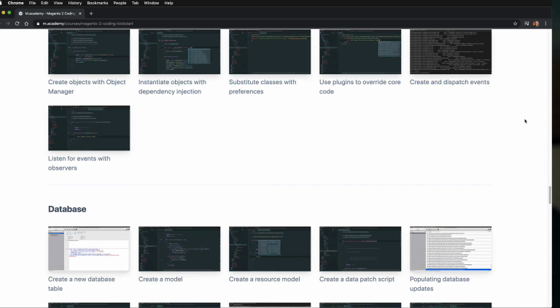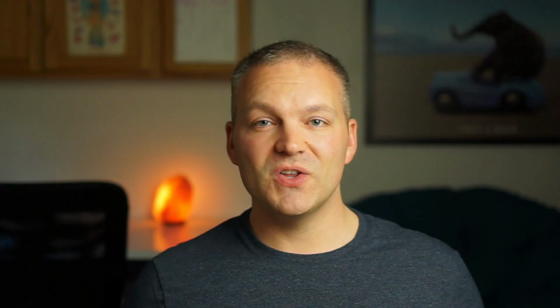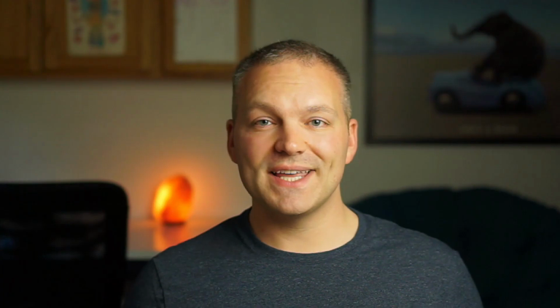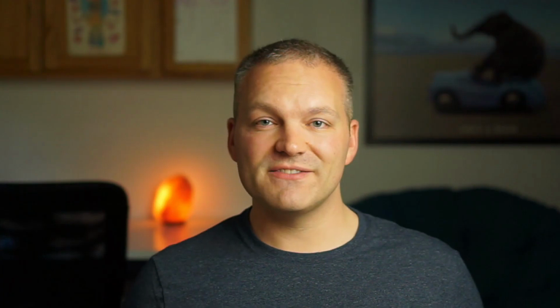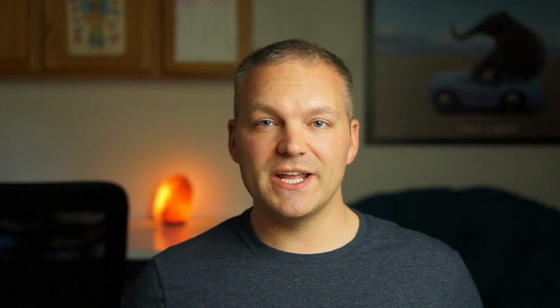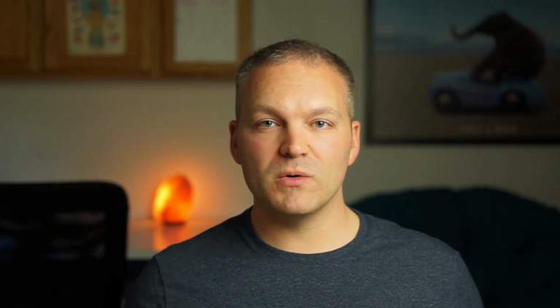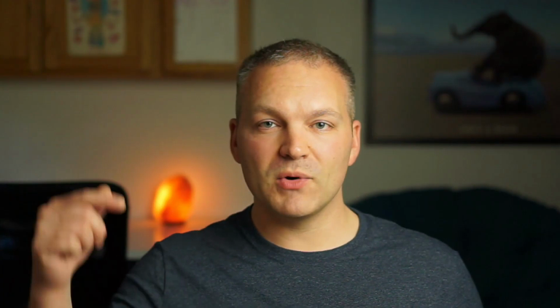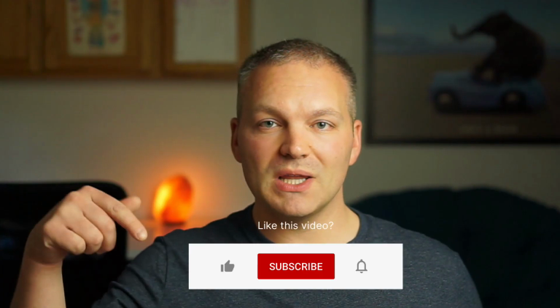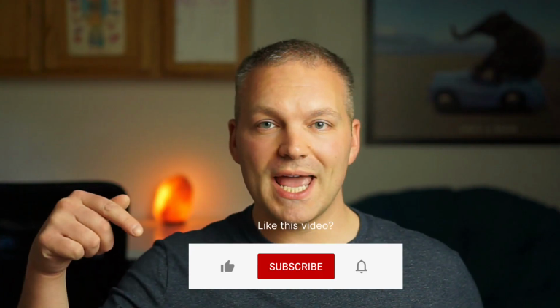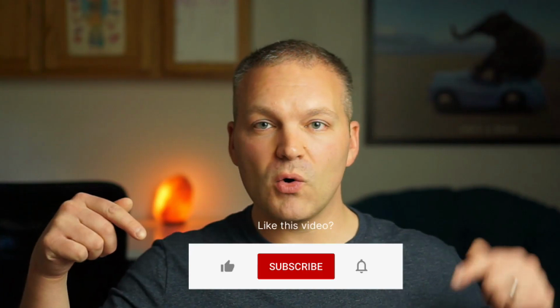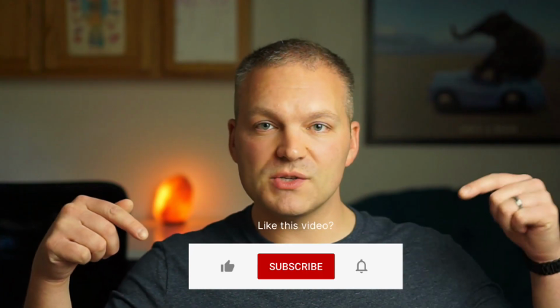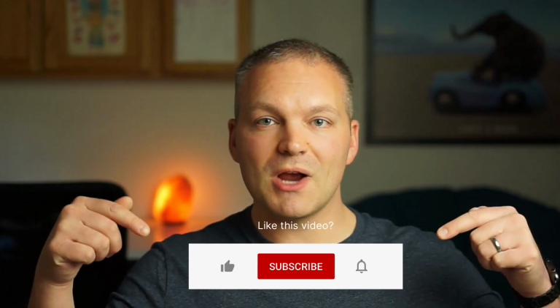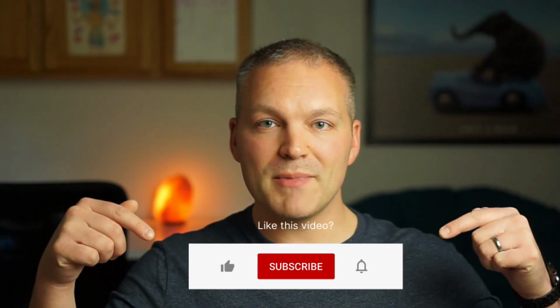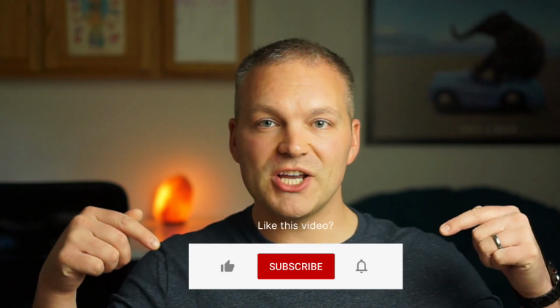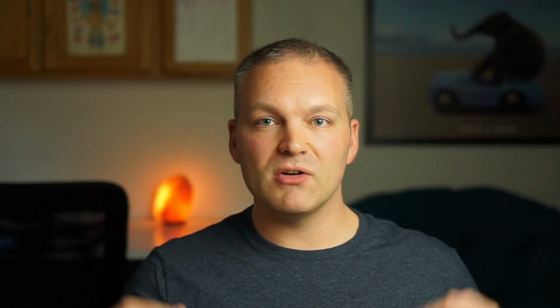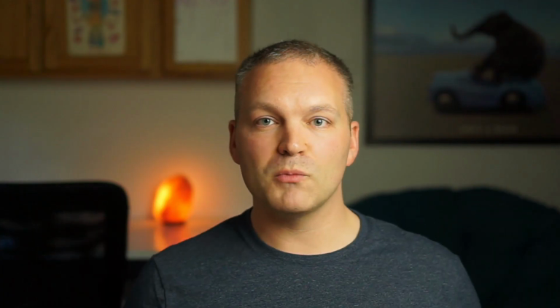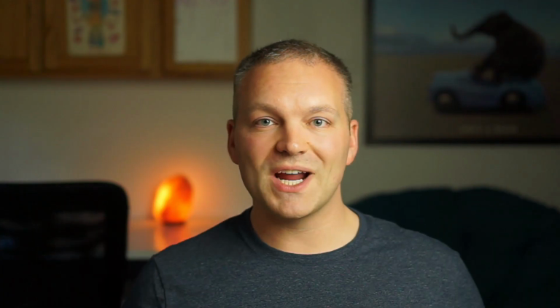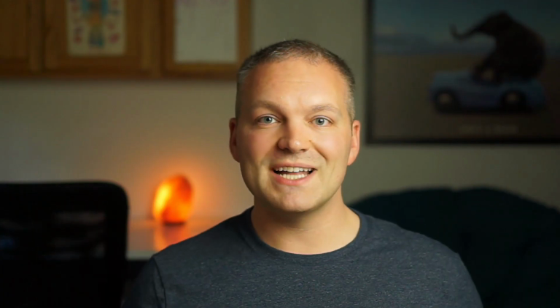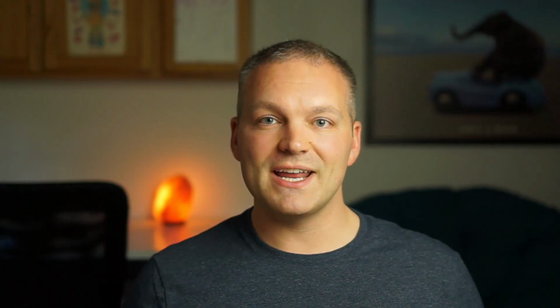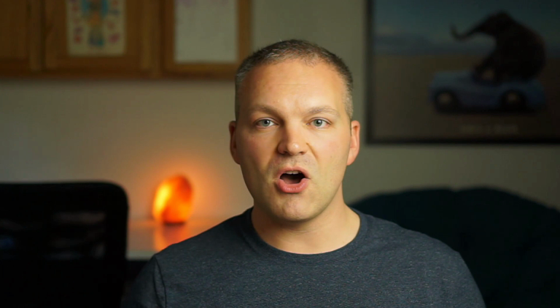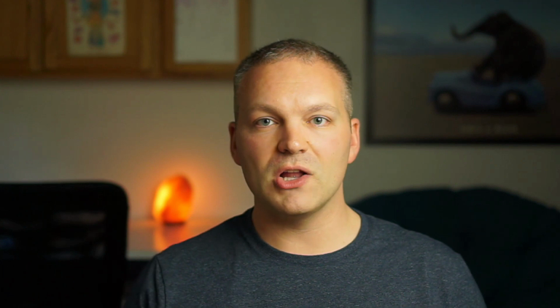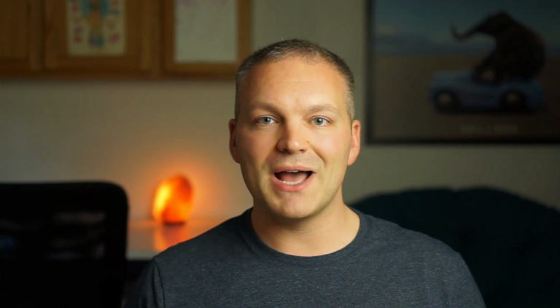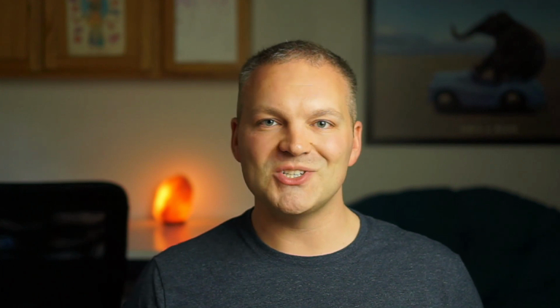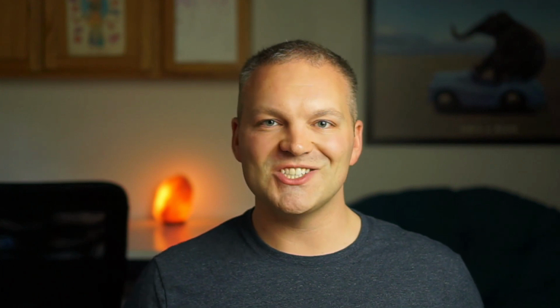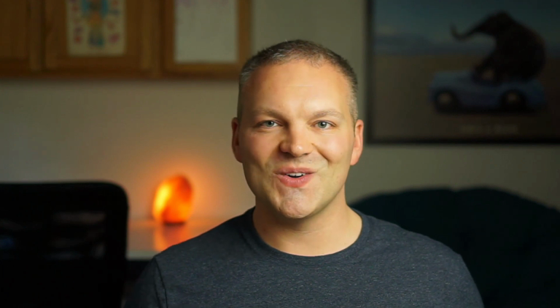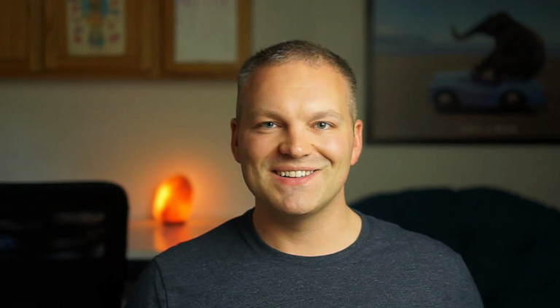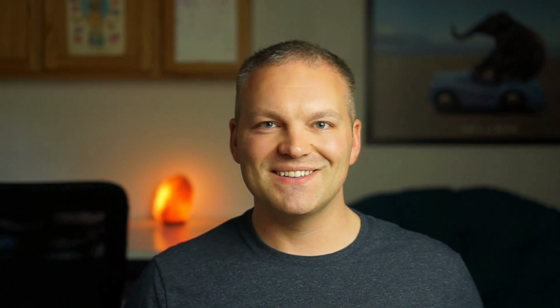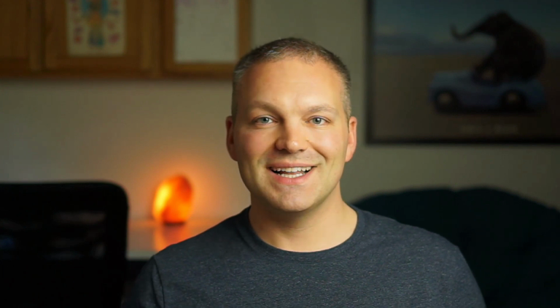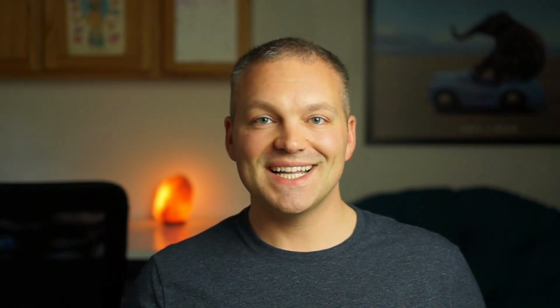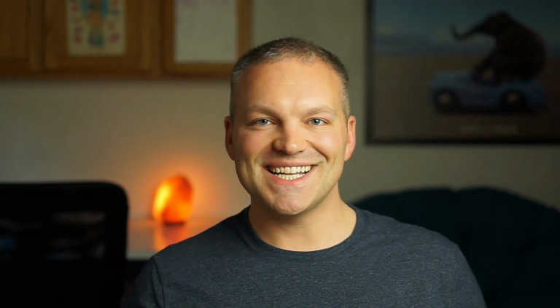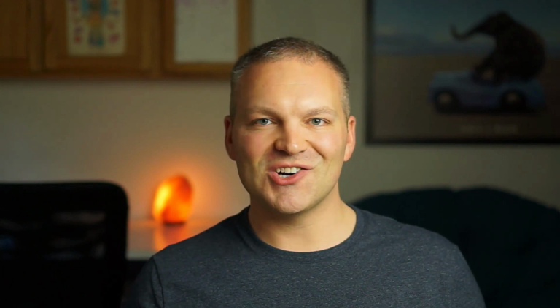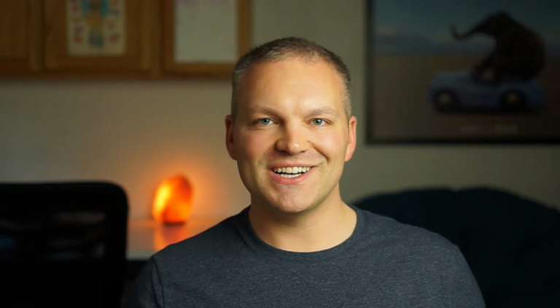Also, if you like this video, remember to like or subscribe to my channel for more content all about Magento. Let's get started.